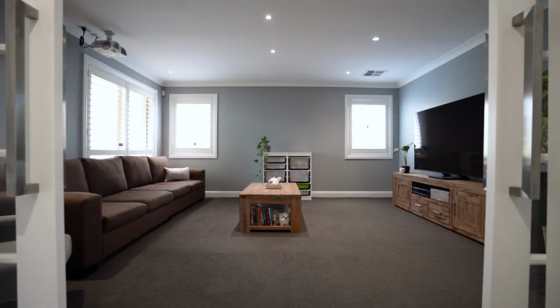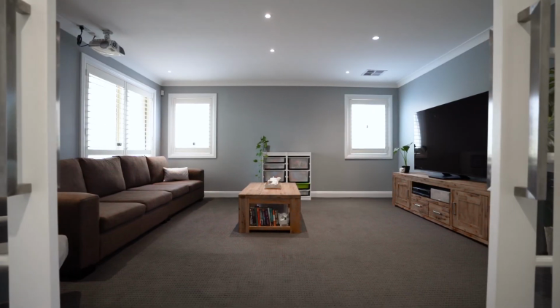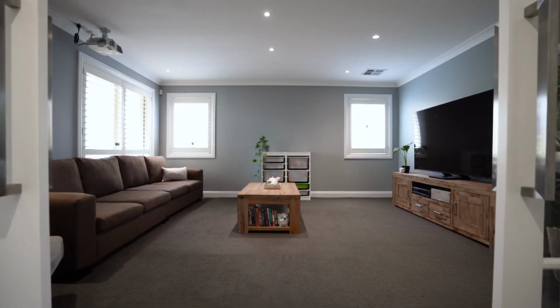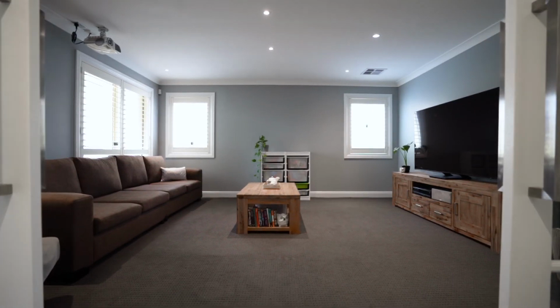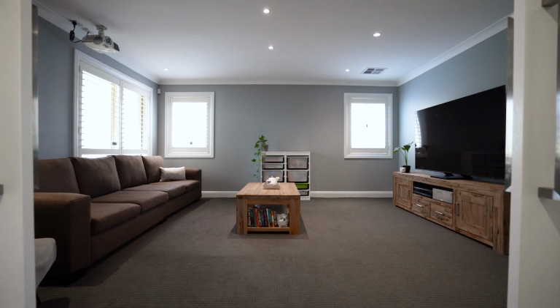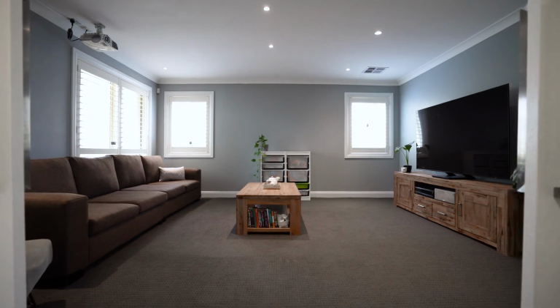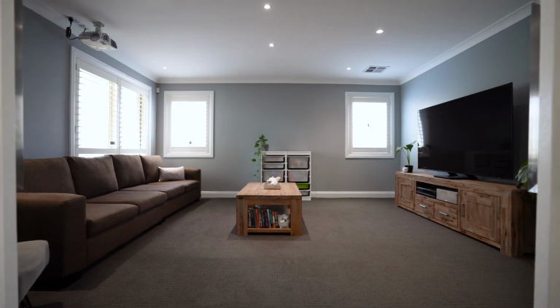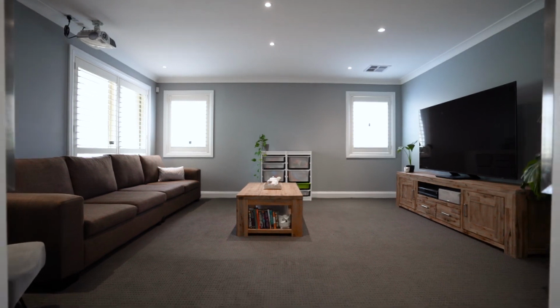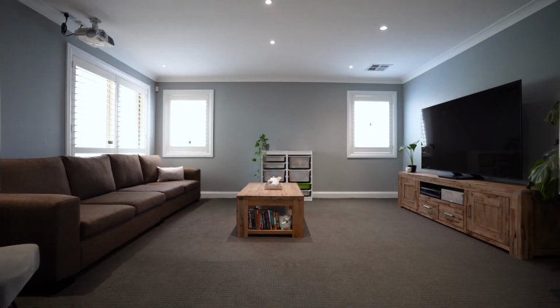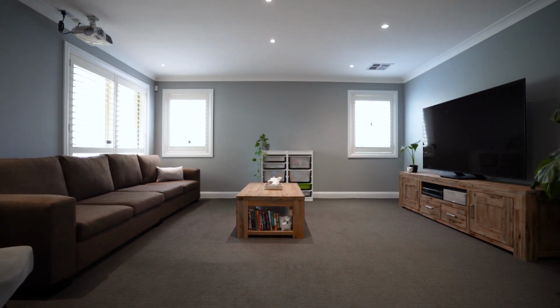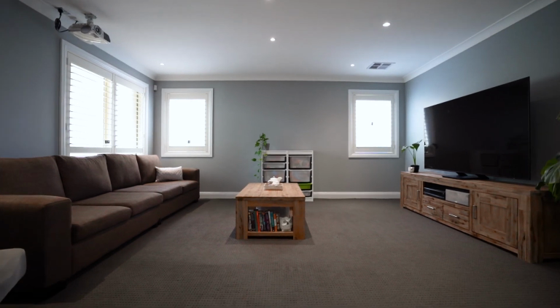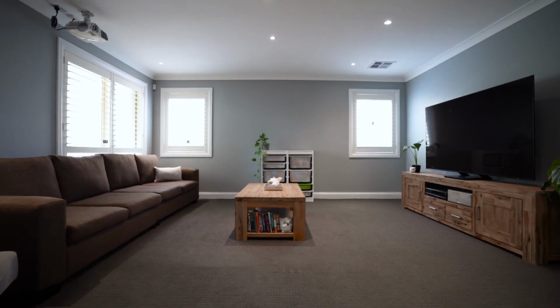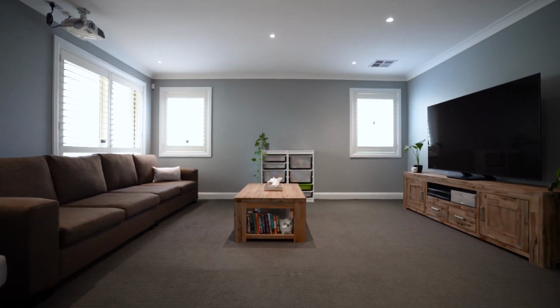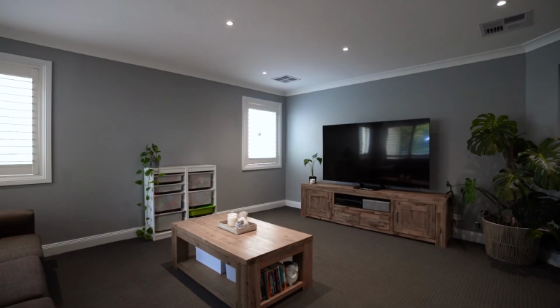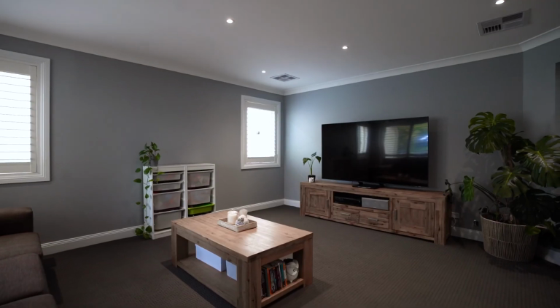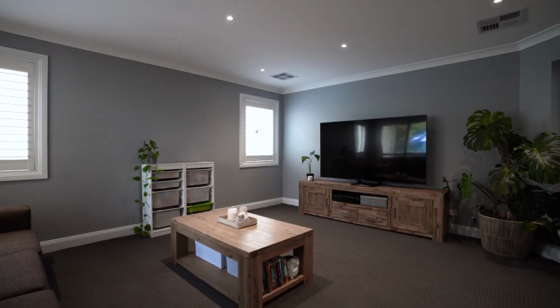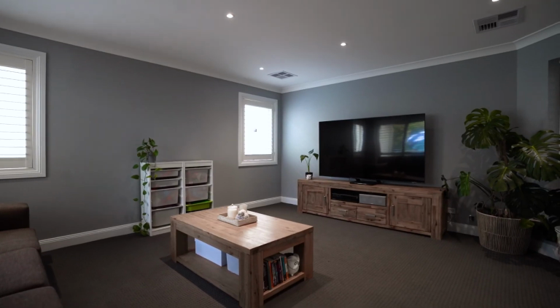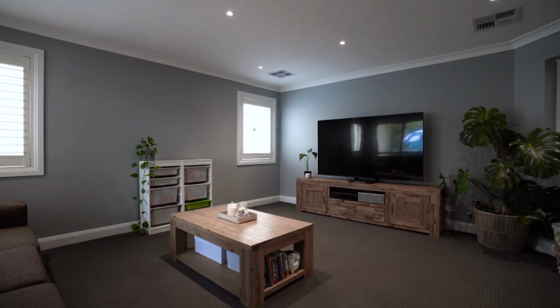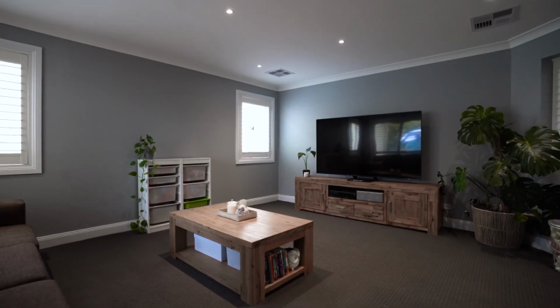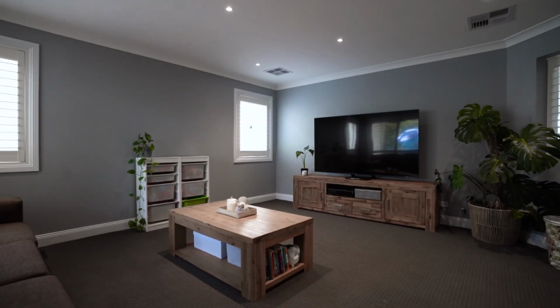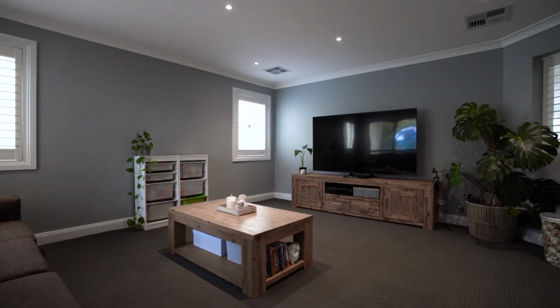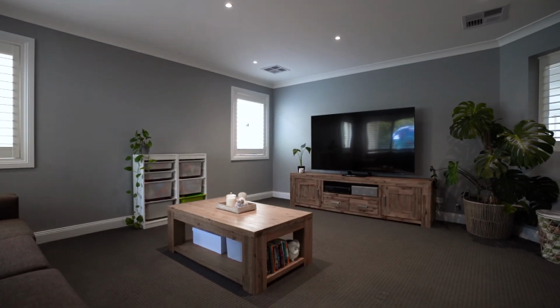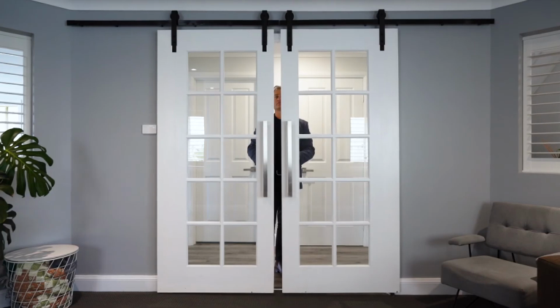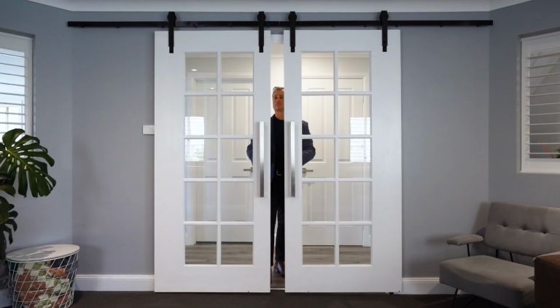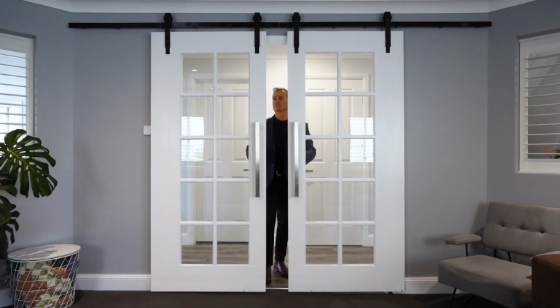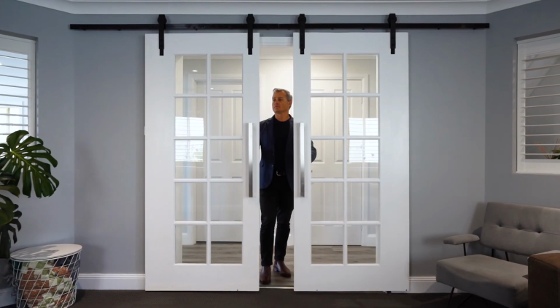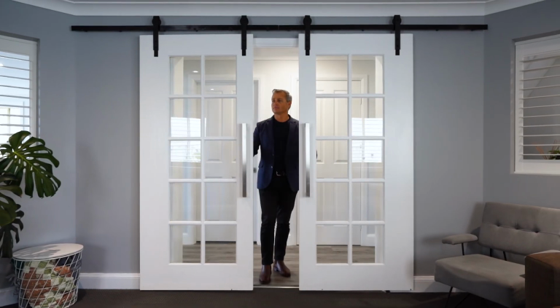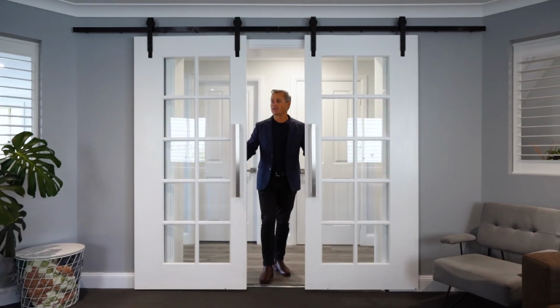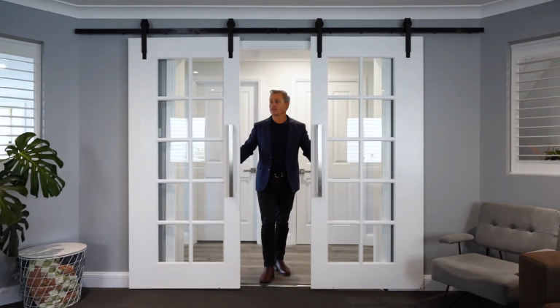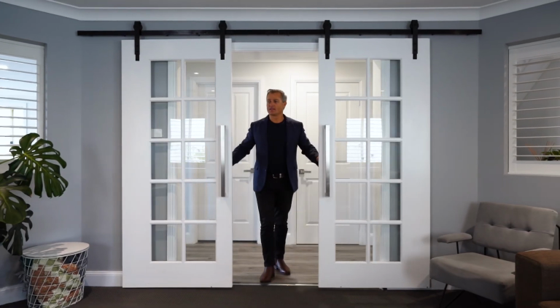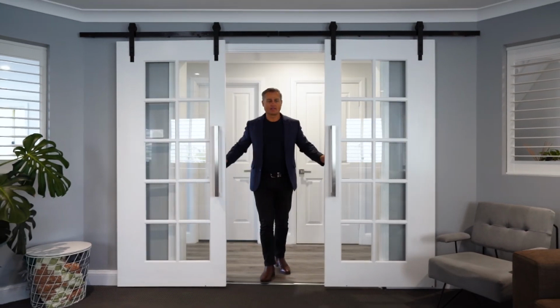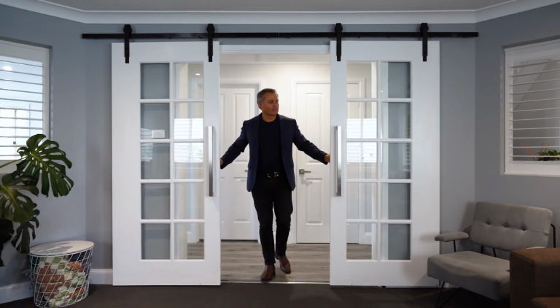The media room is a great size, very comfortable with wall-hung French sliding doors.